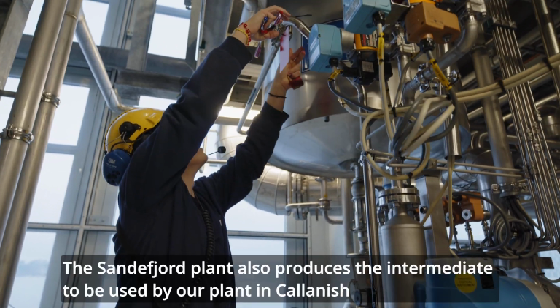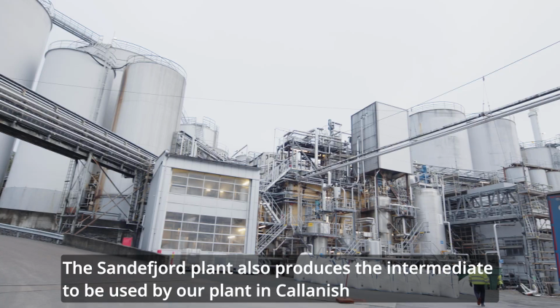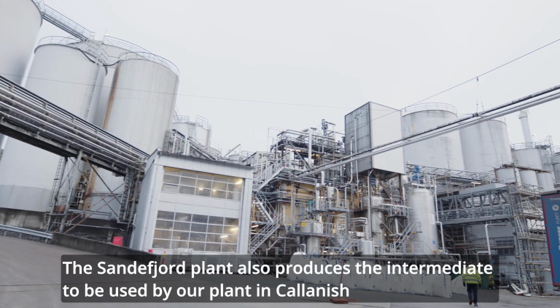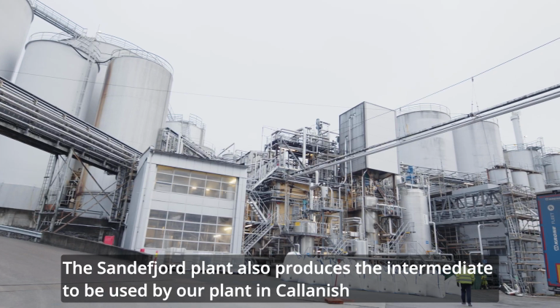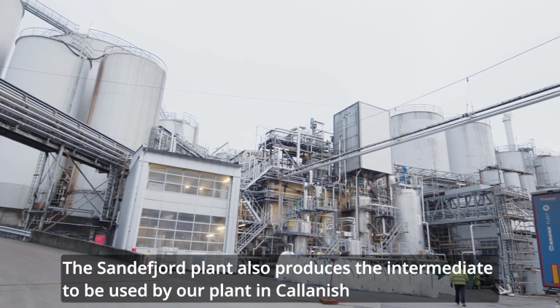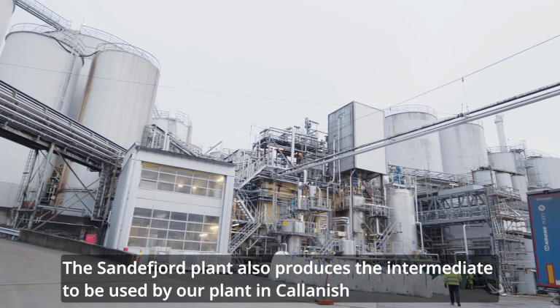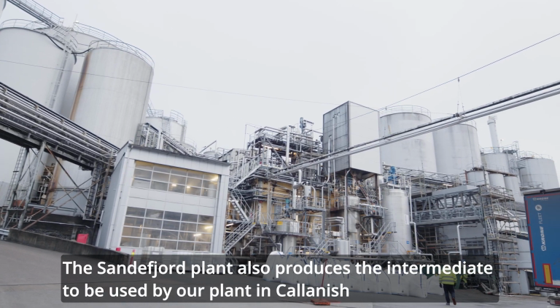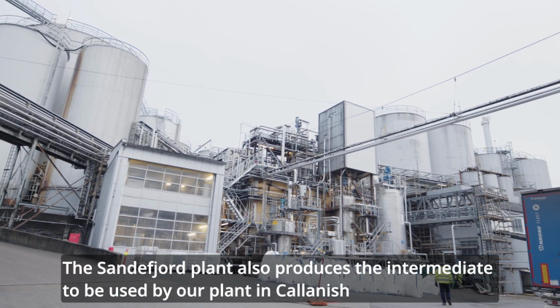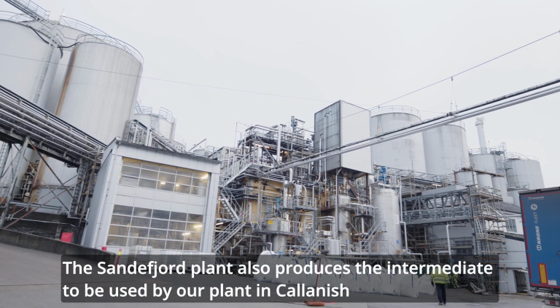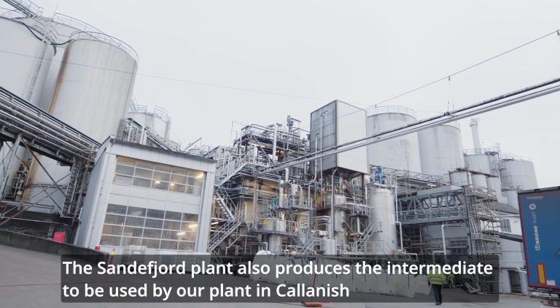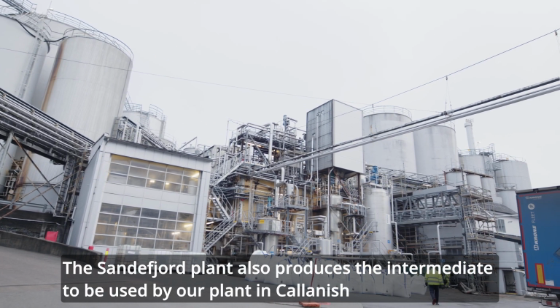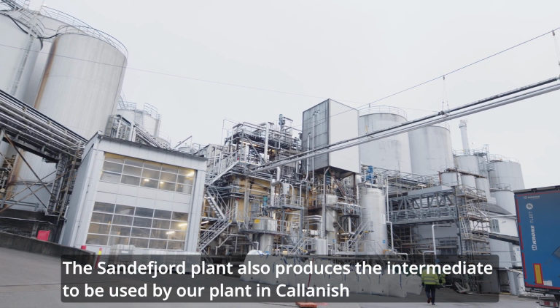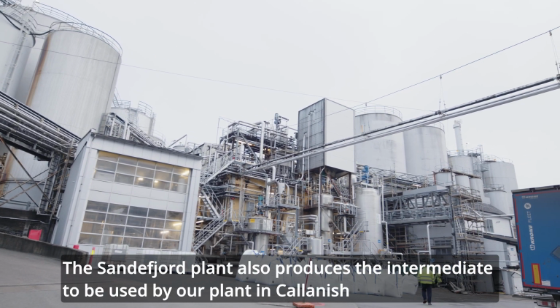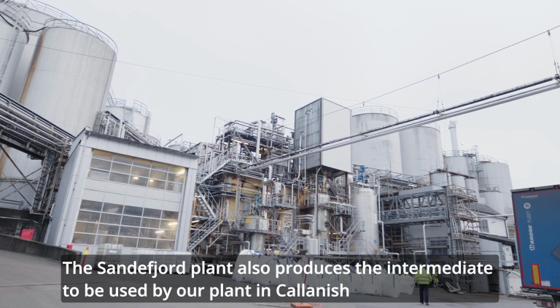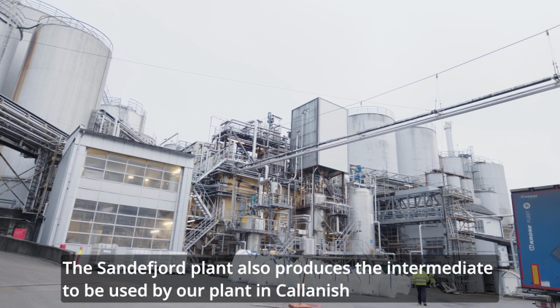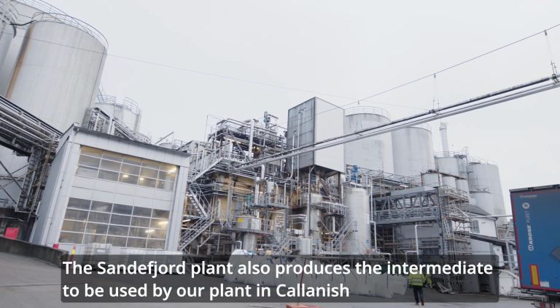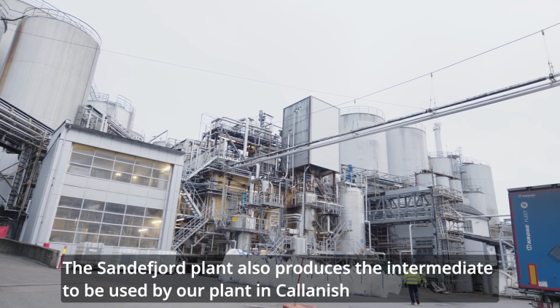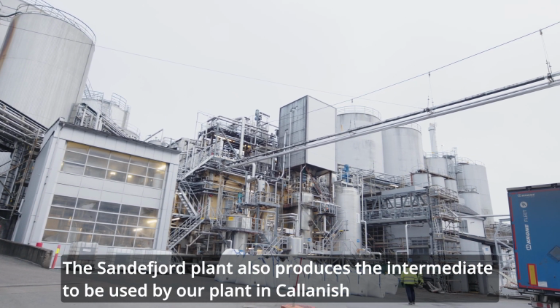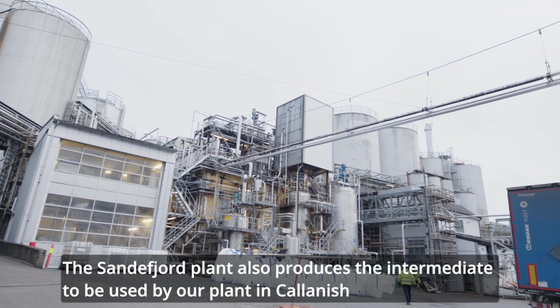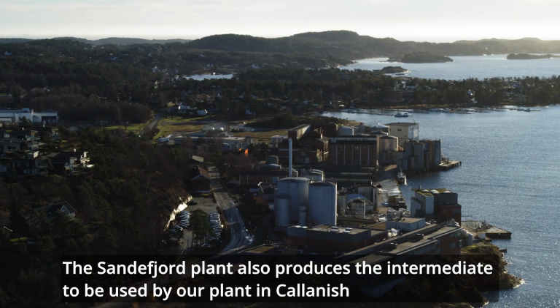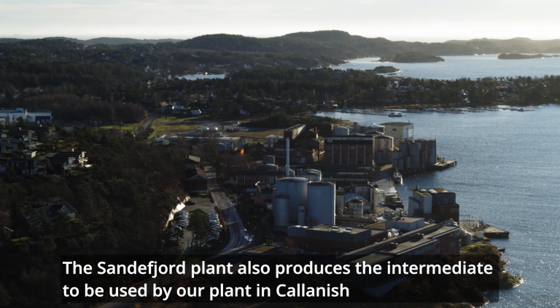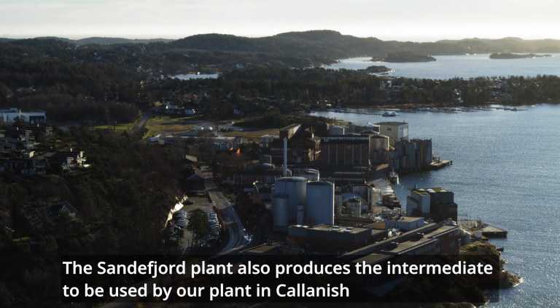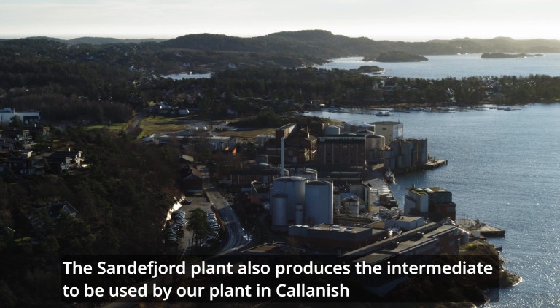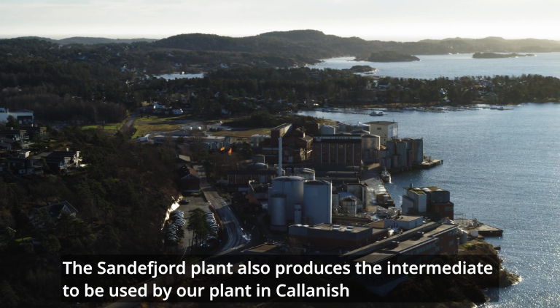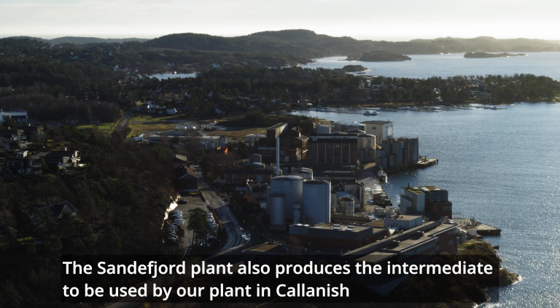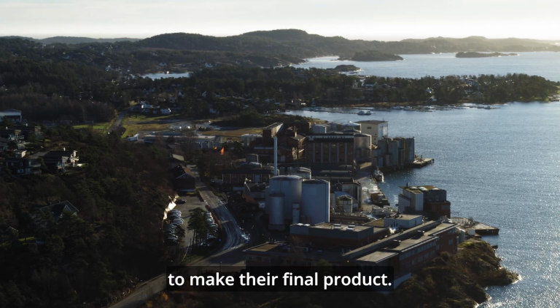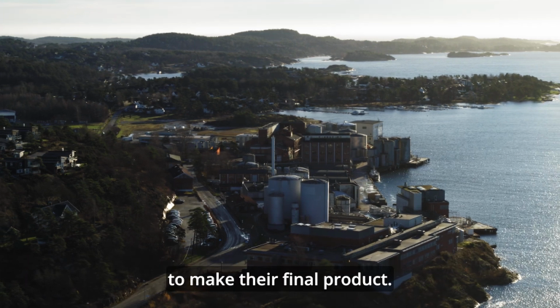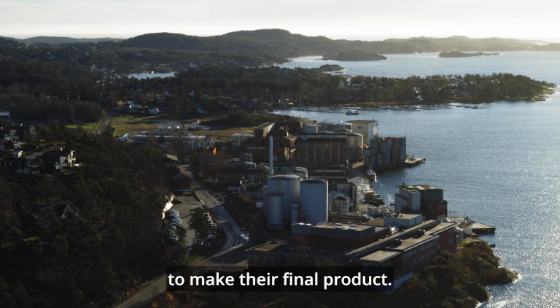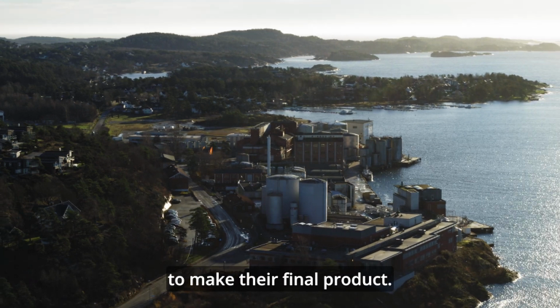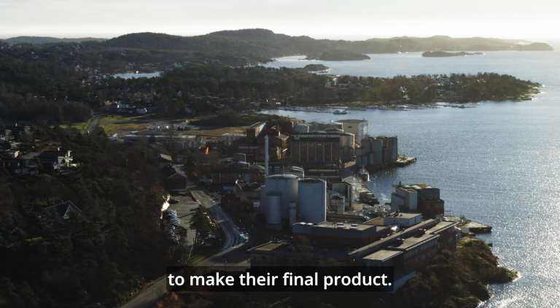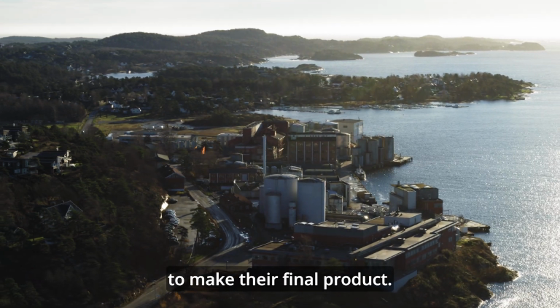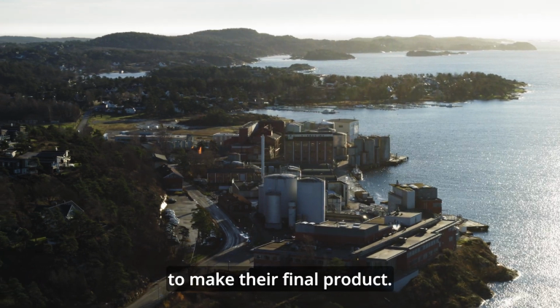The Senderfjord plant also produces the intermediate to be used in our plant in Kalanis to make their final product.